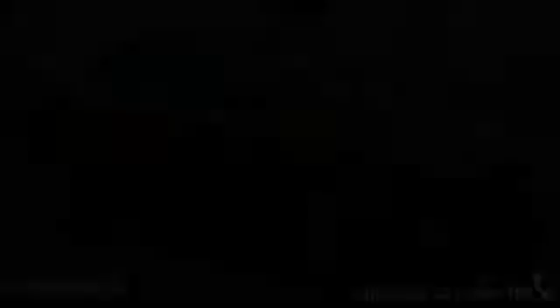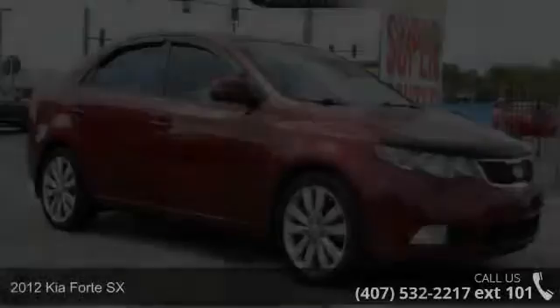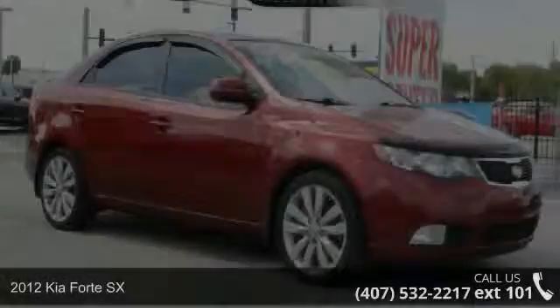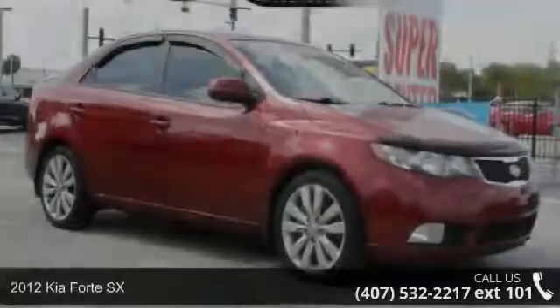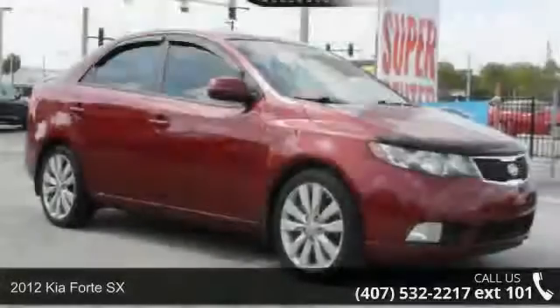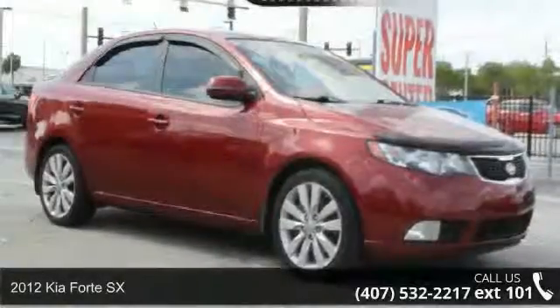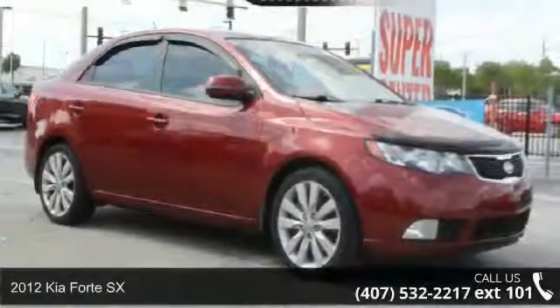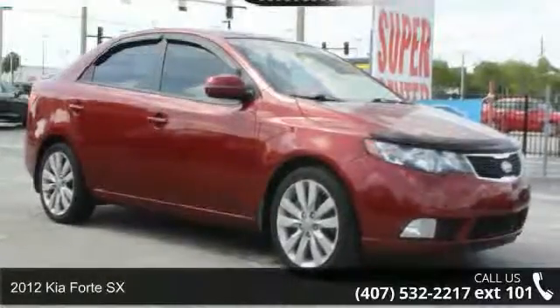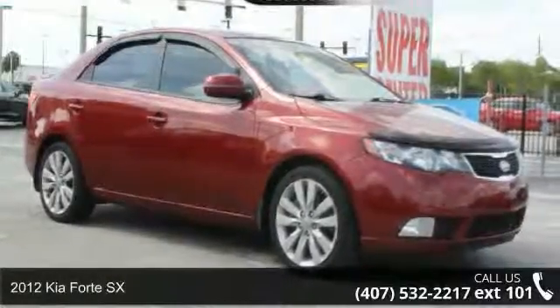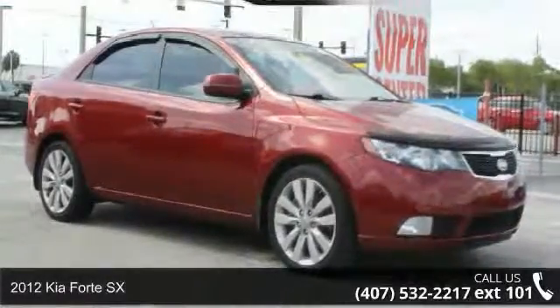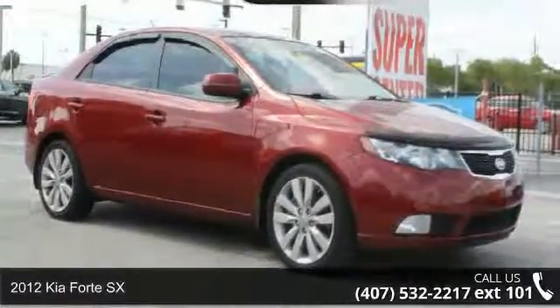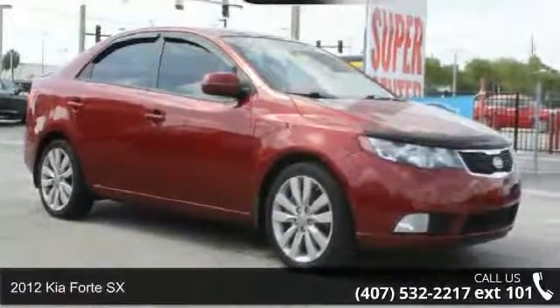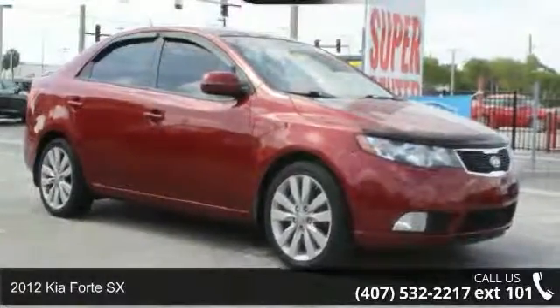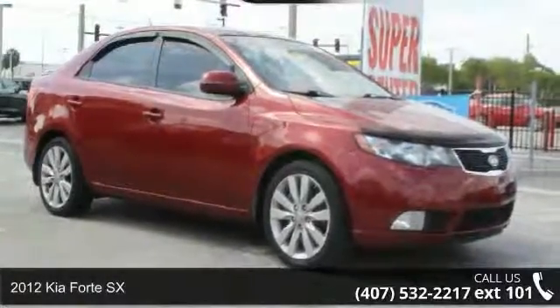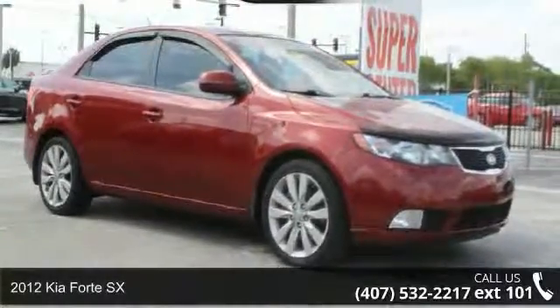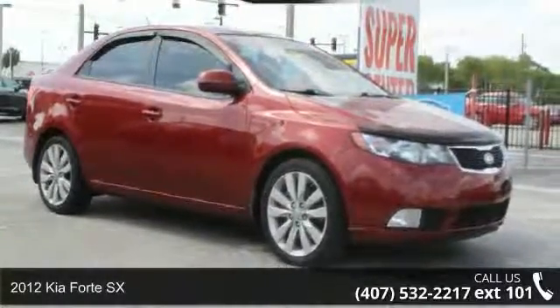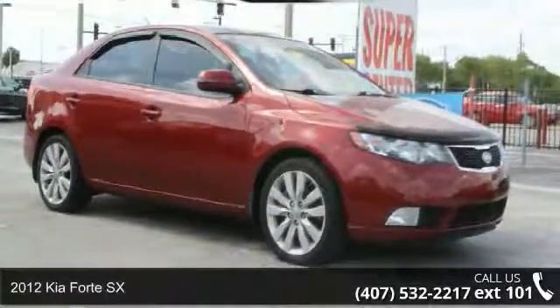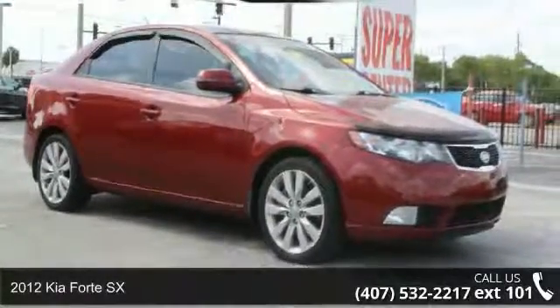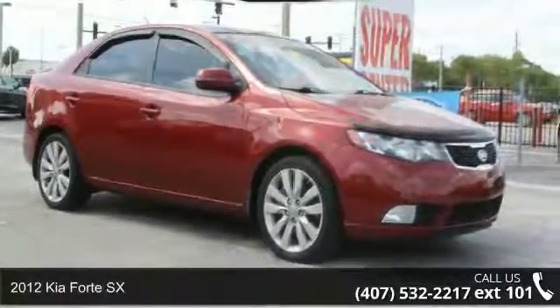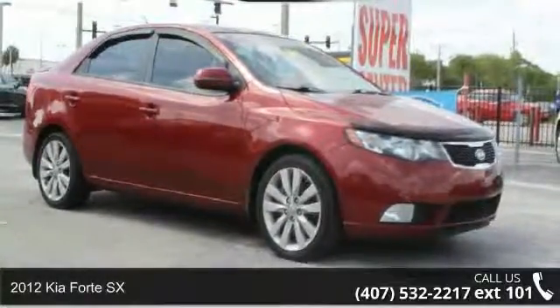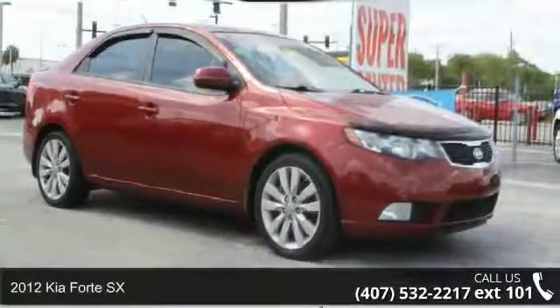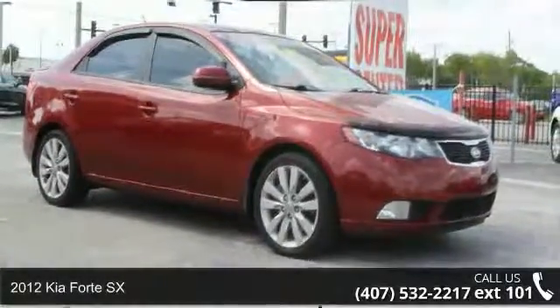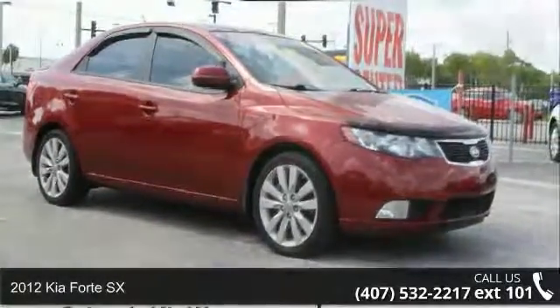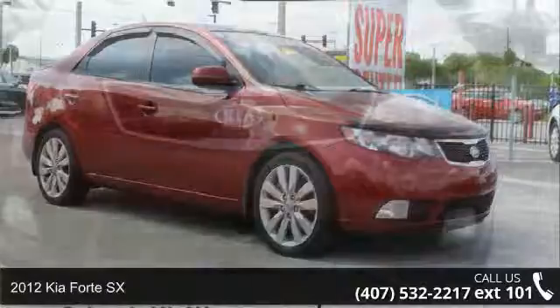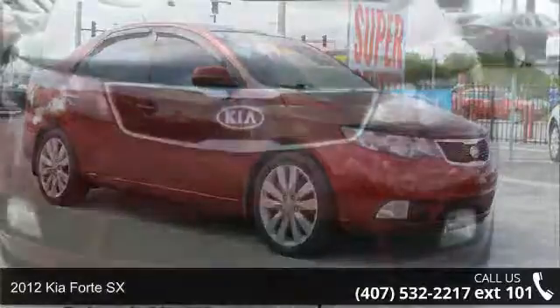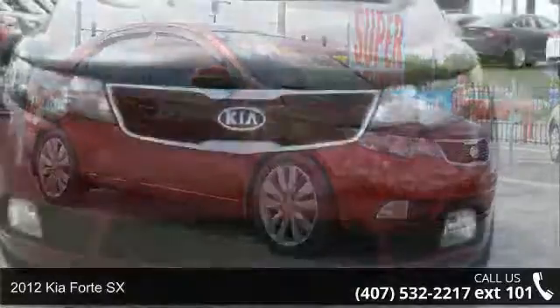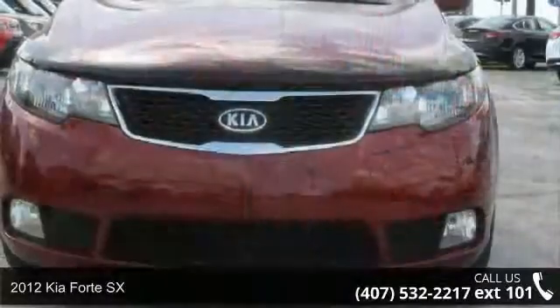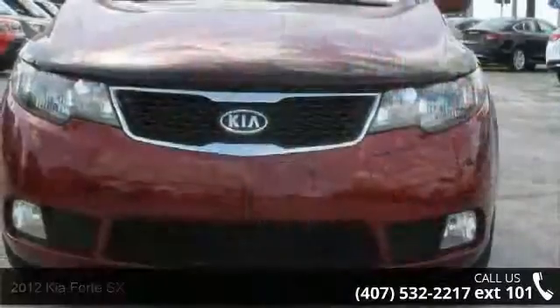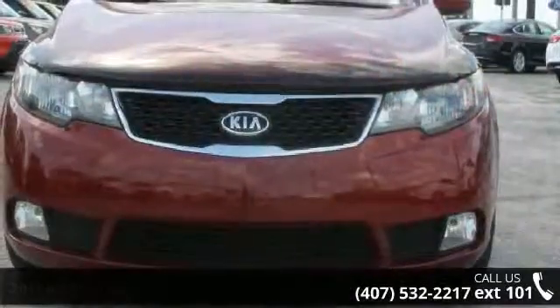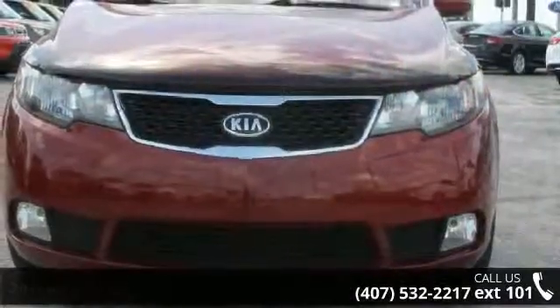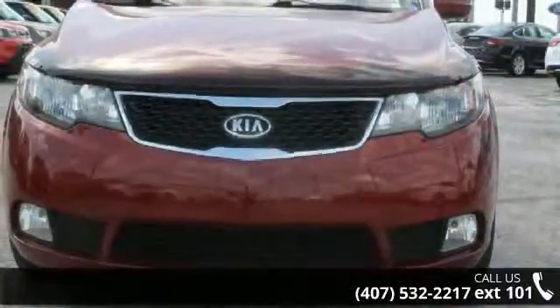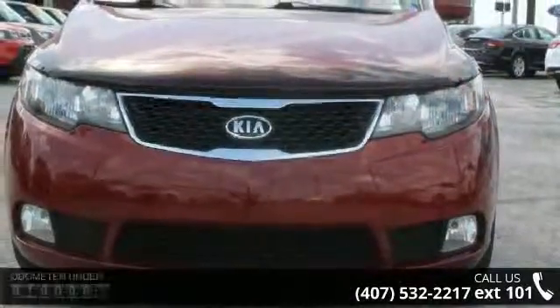Step into the 2012 Kia Forte SX. If you are looking for a first-rate auto, this one could be yours today.